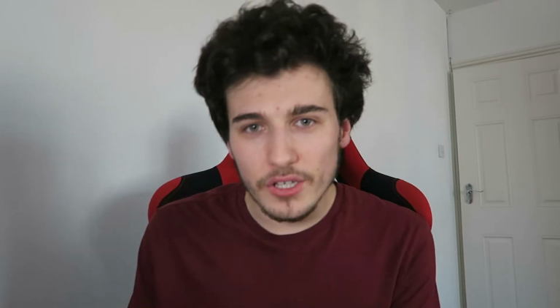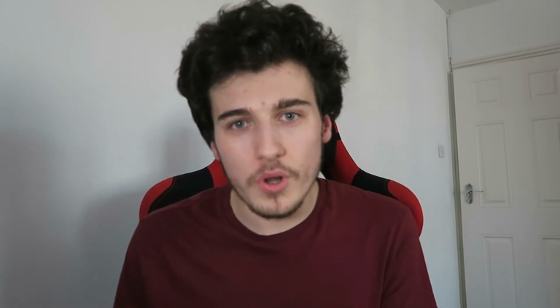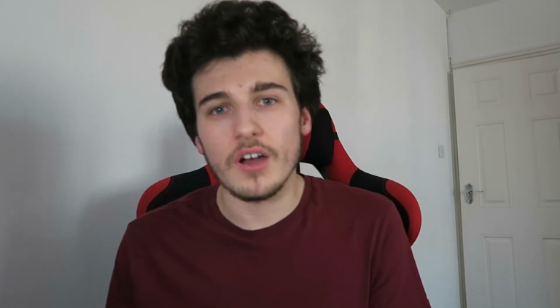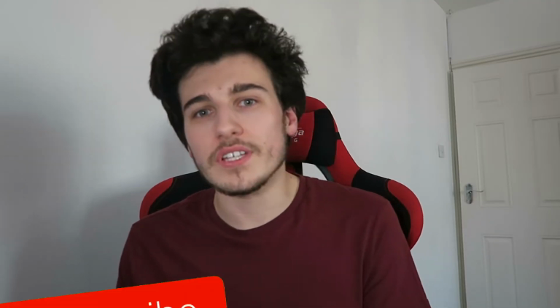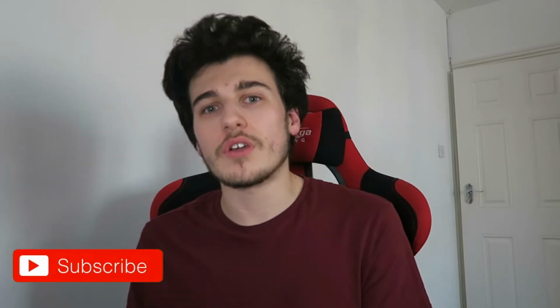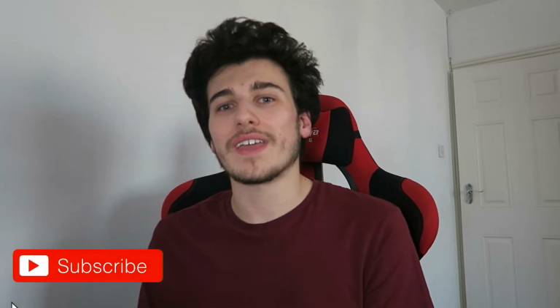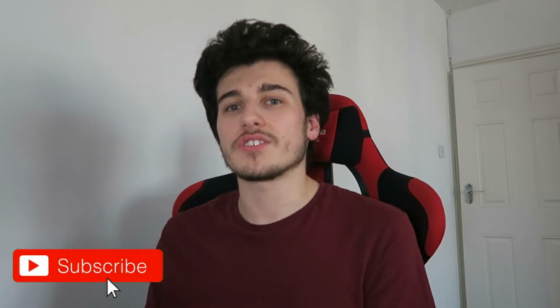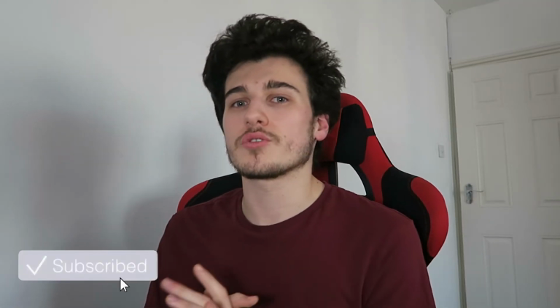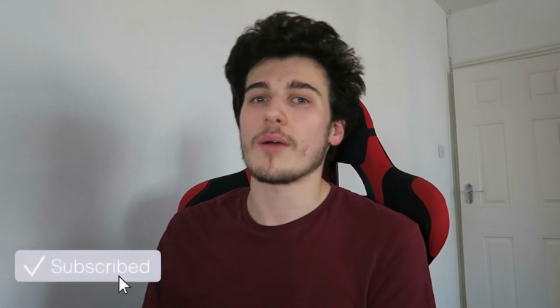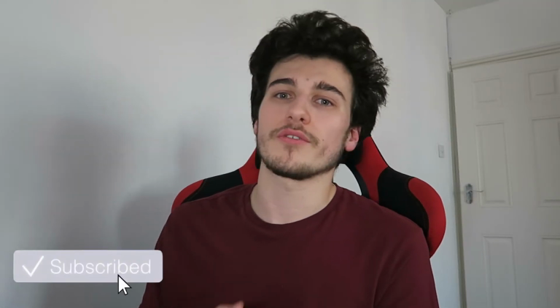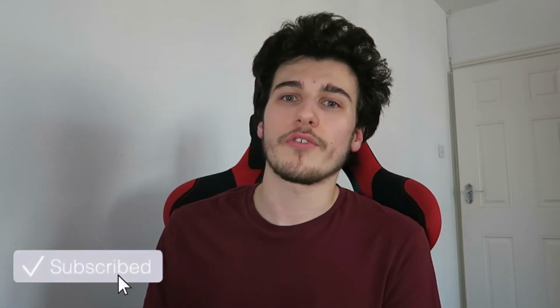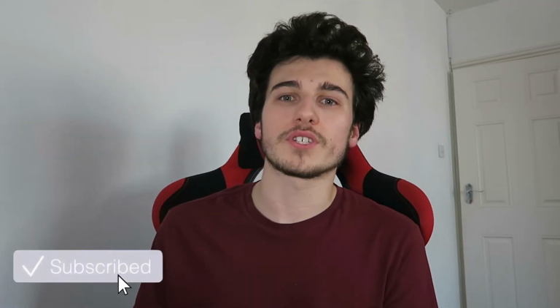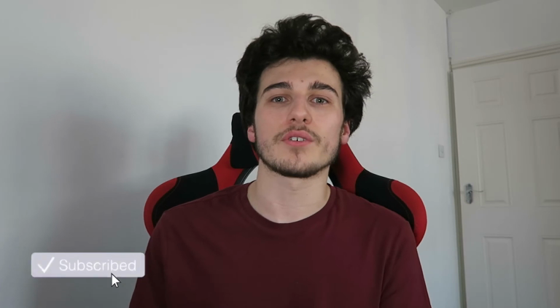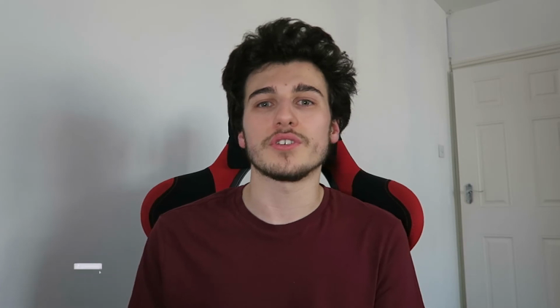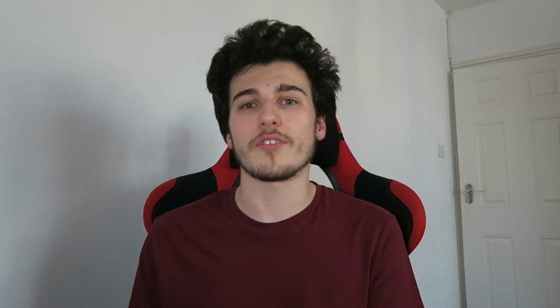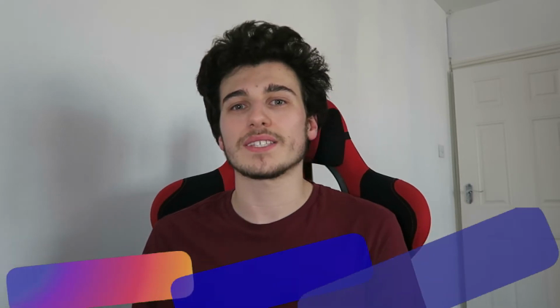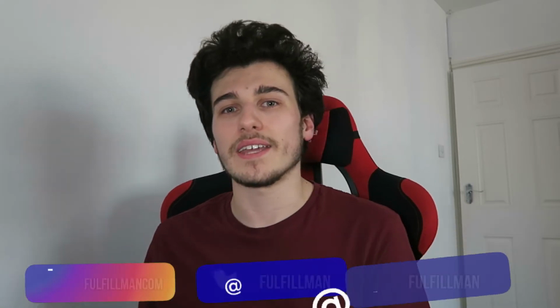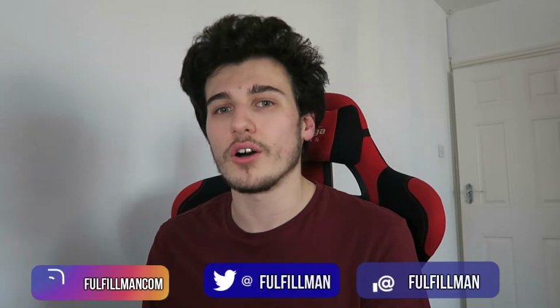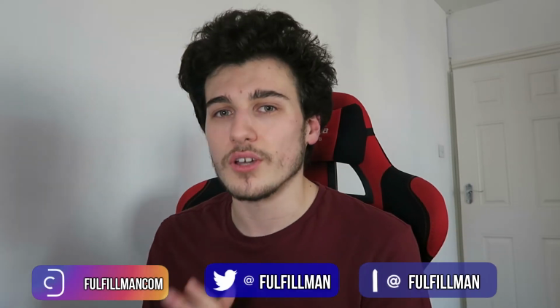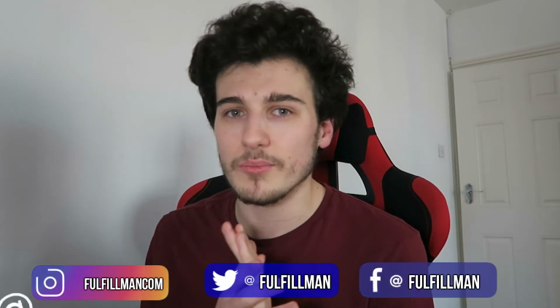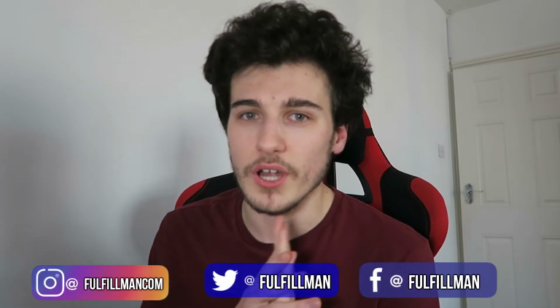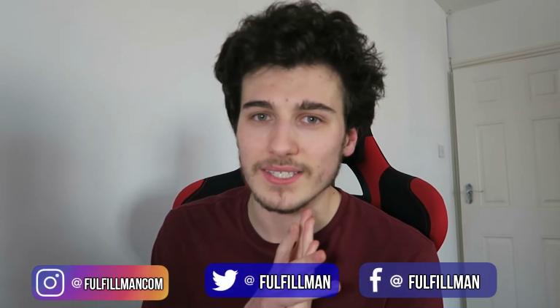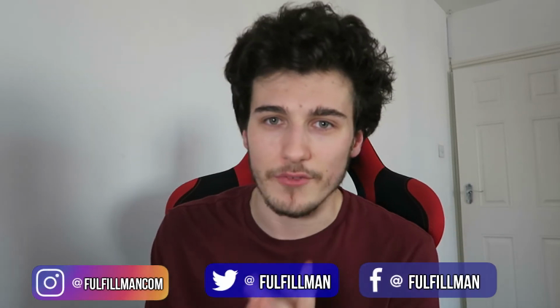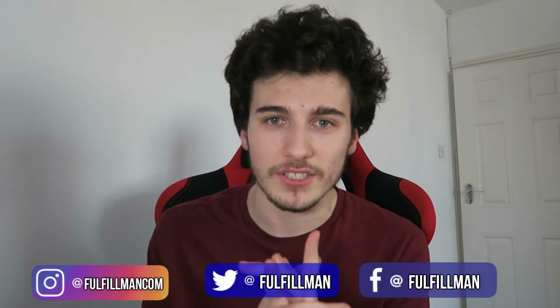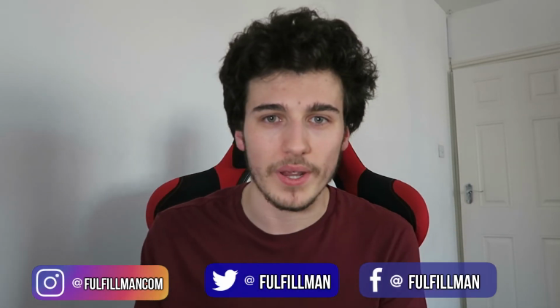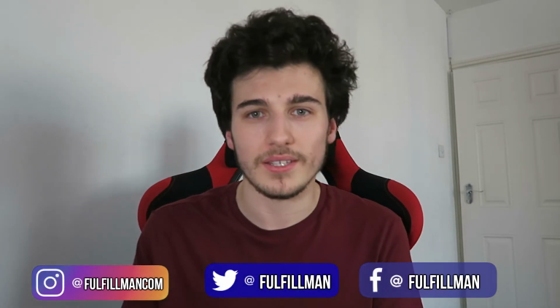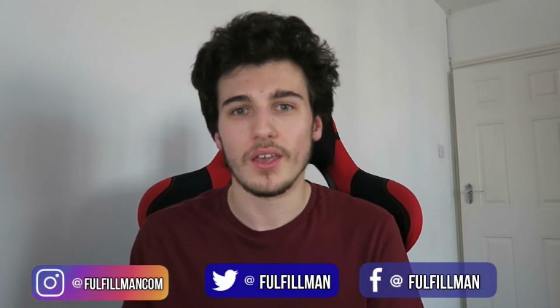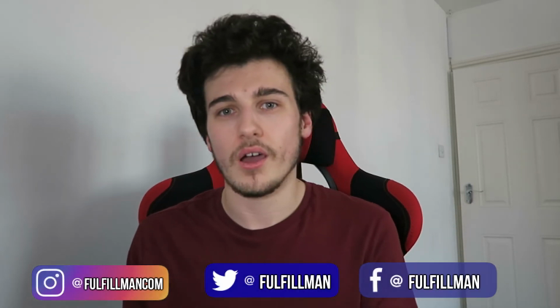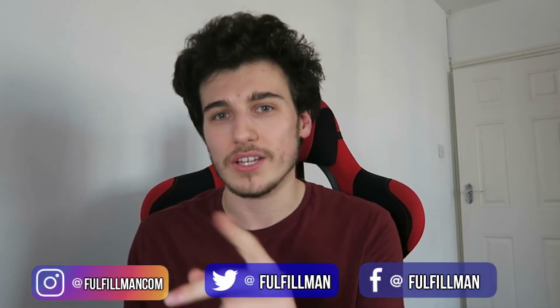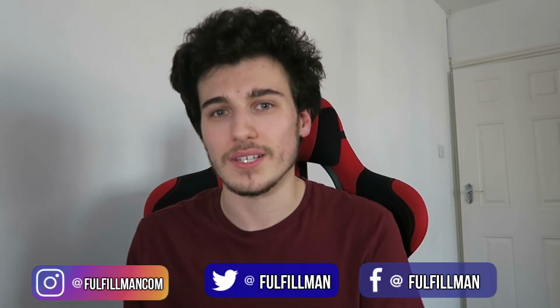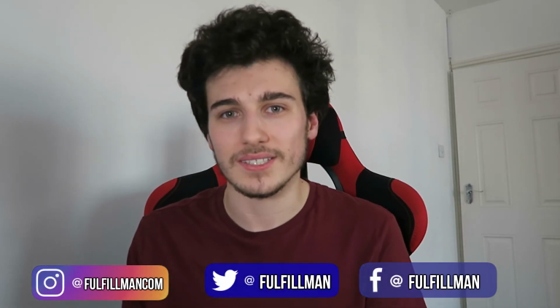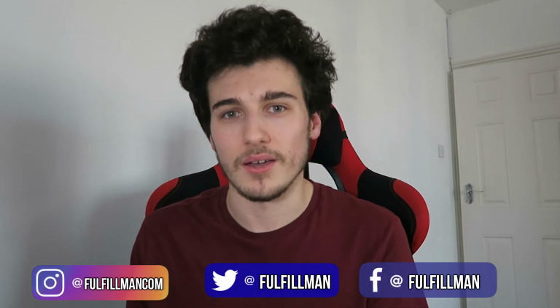Thank you for watching our video and don't forget to subscribe to the fulfillment channel so you never miss any hot and winning products every single week. I'll catch you guys next time.